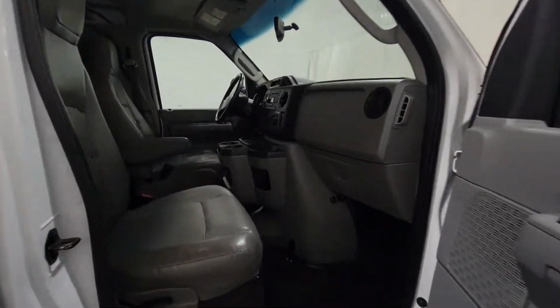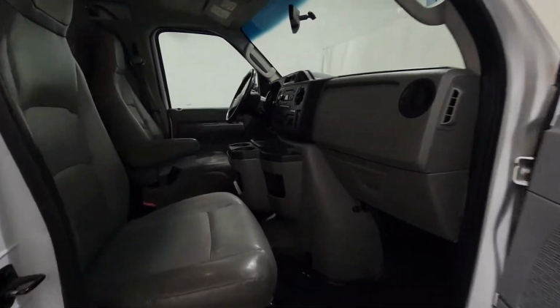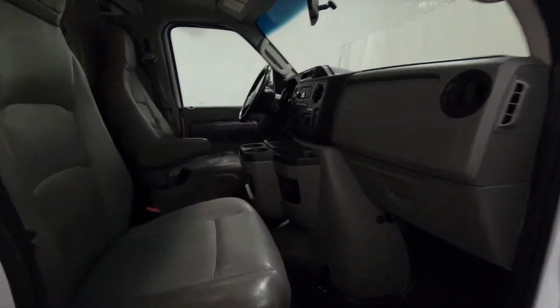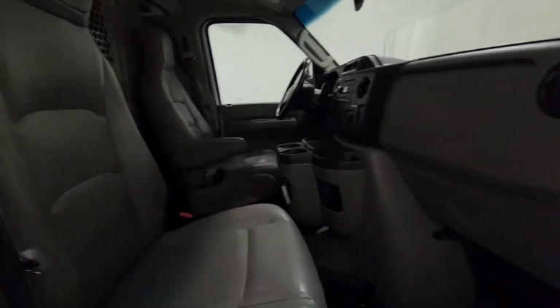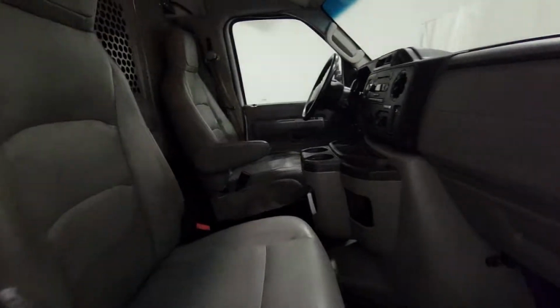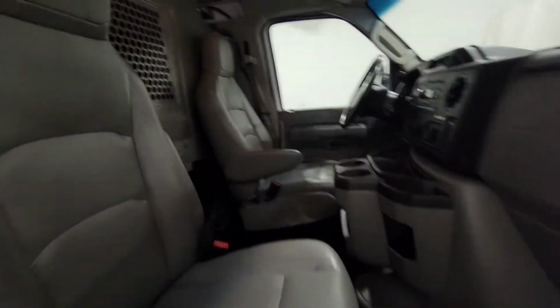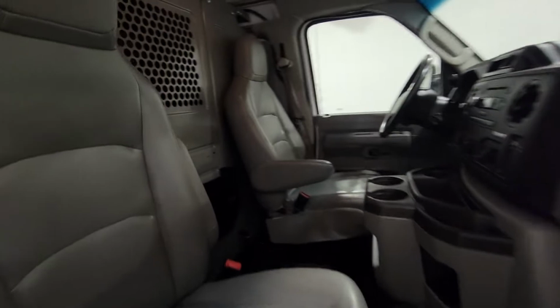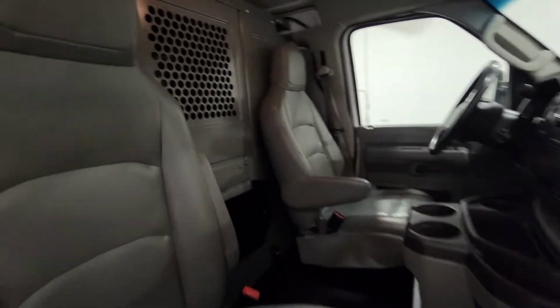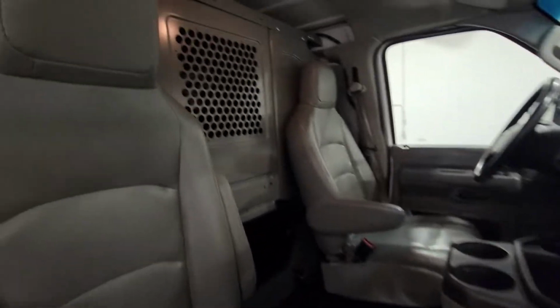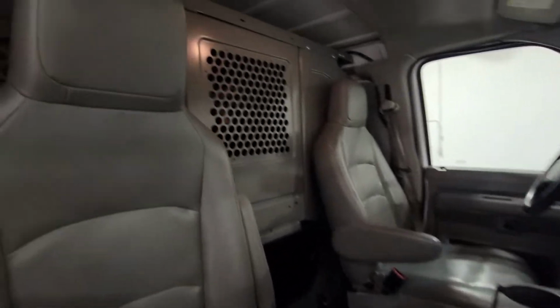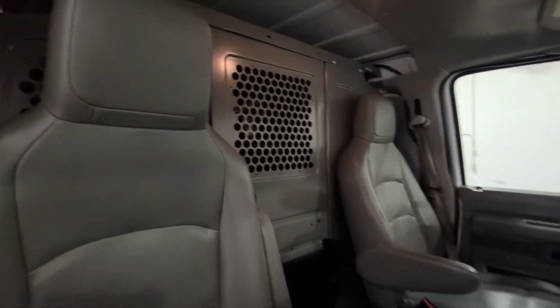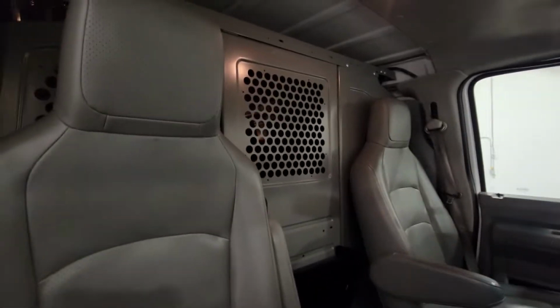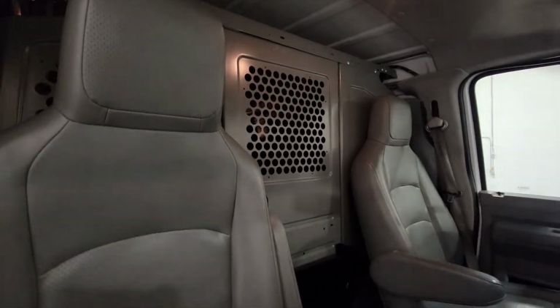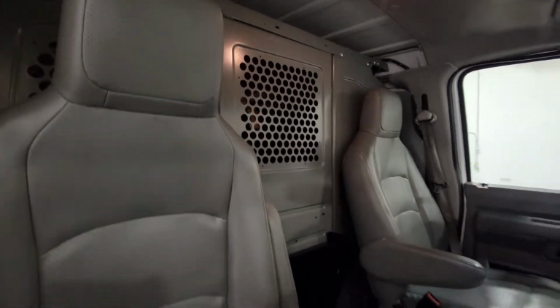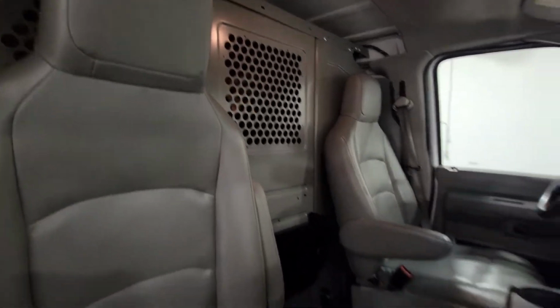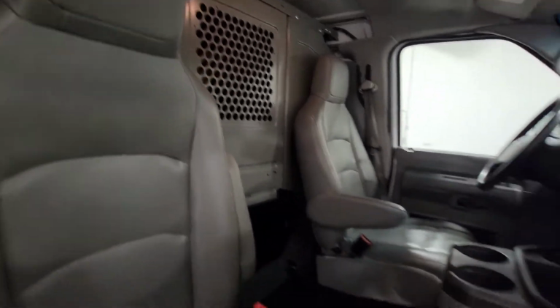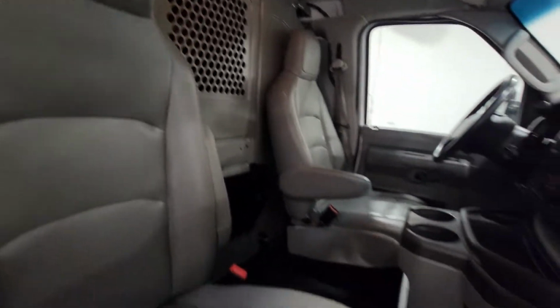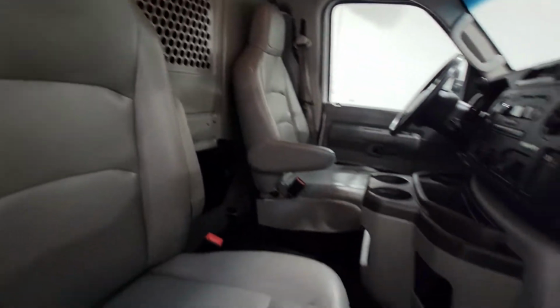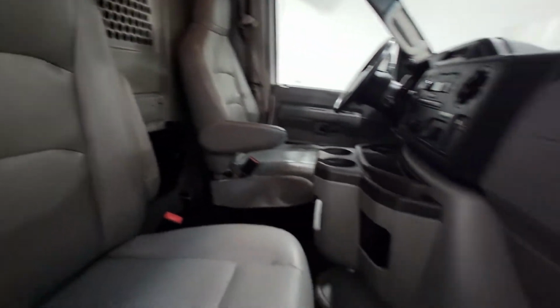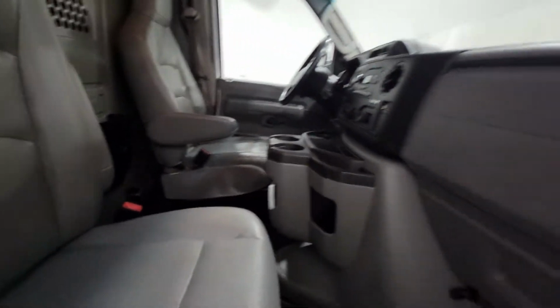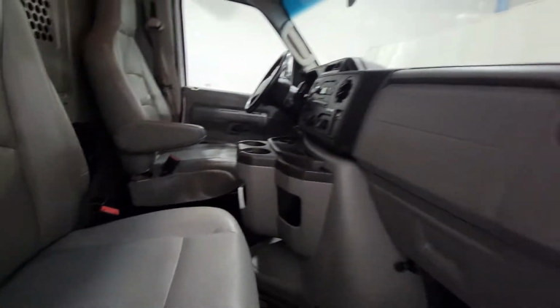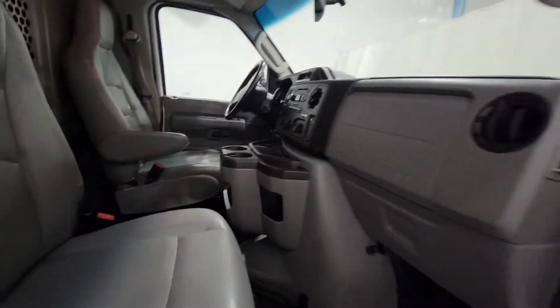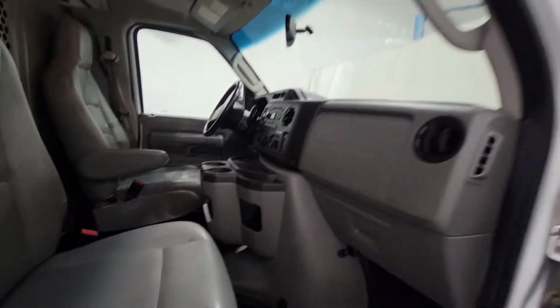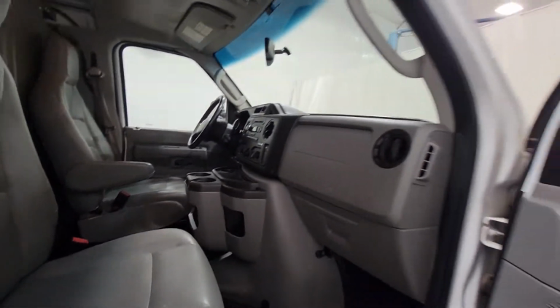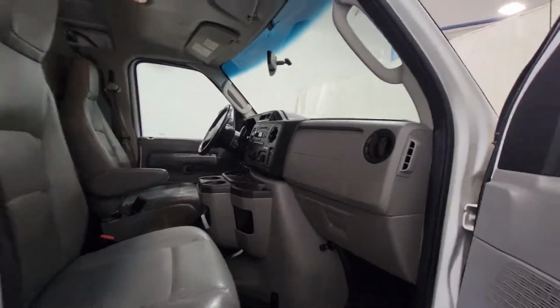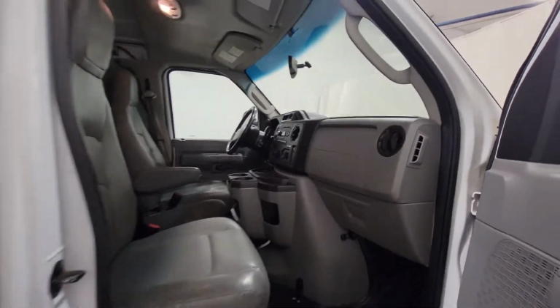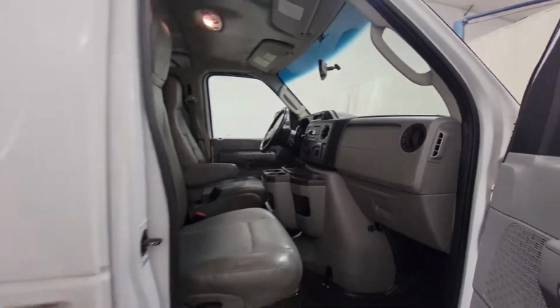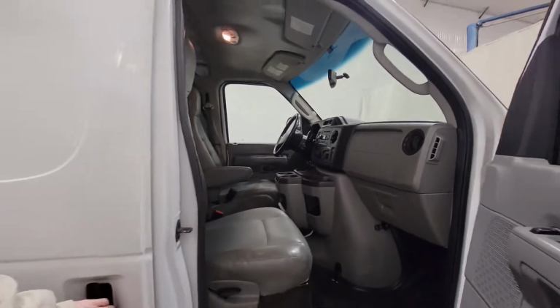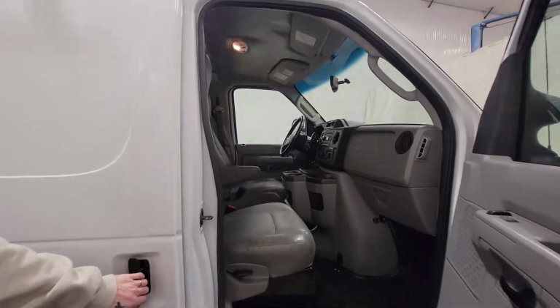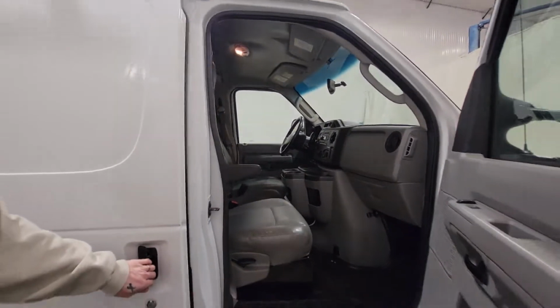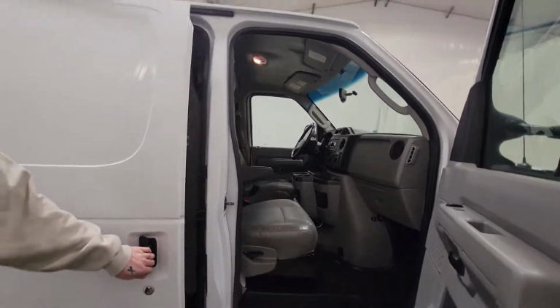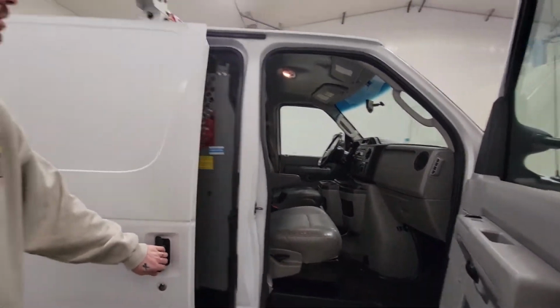This one seems to be in really nice shape. It's nicely equipped as well as far as options go.